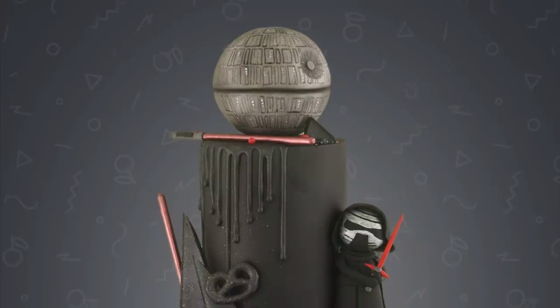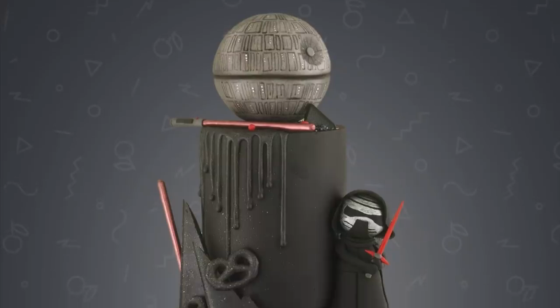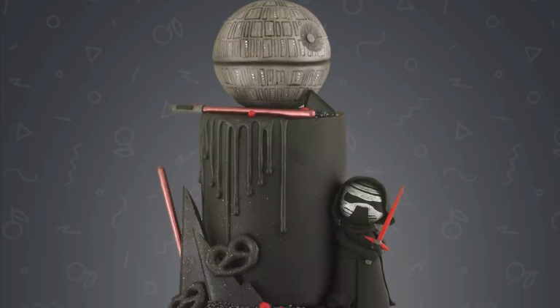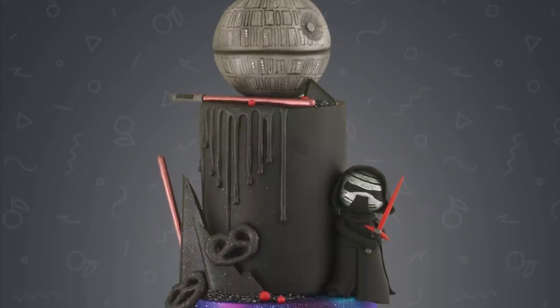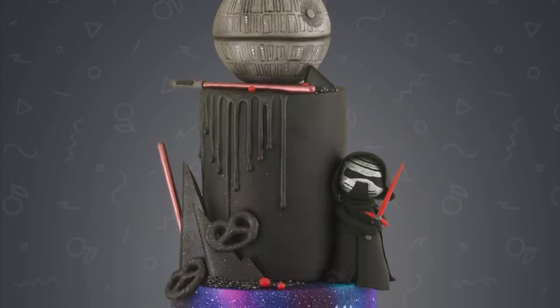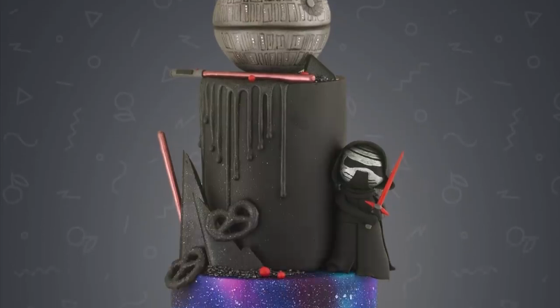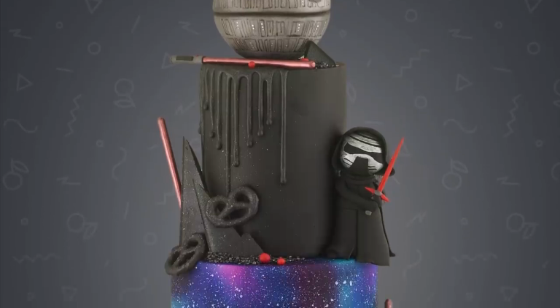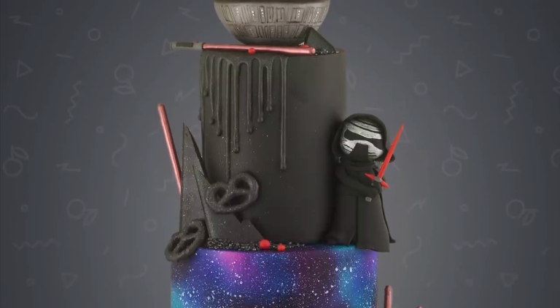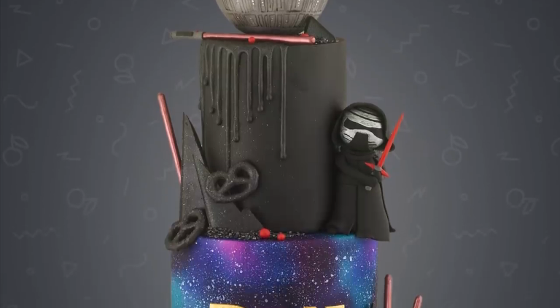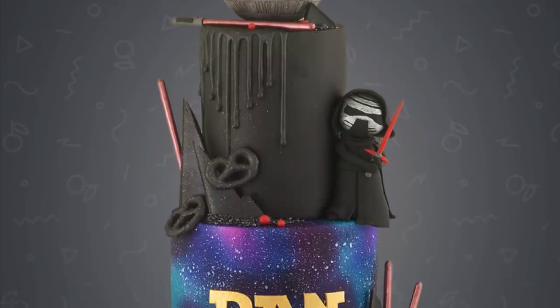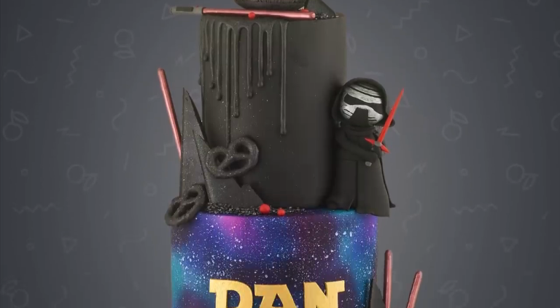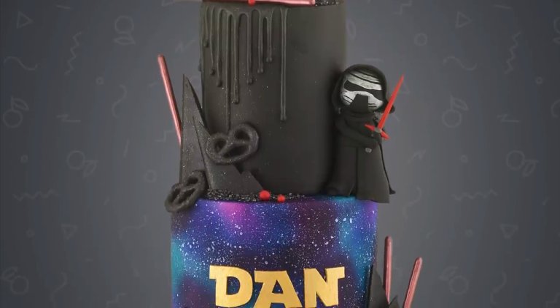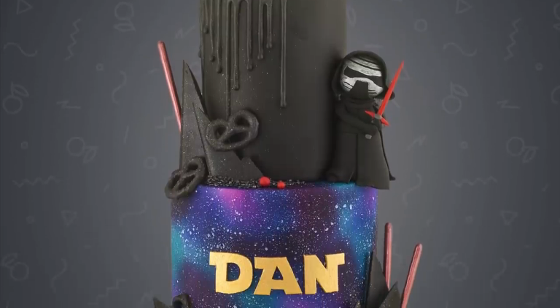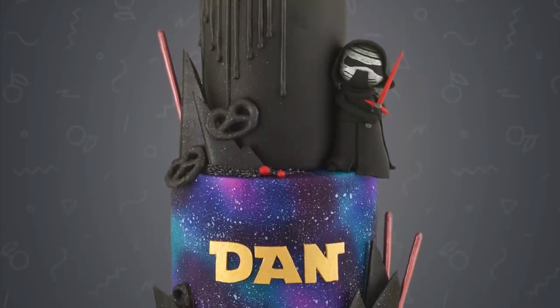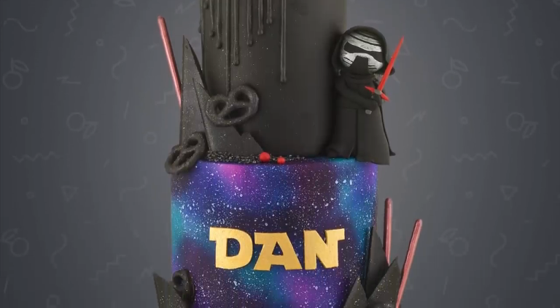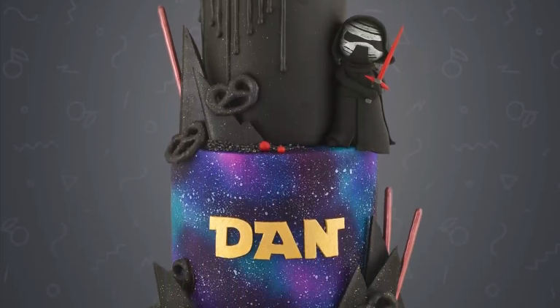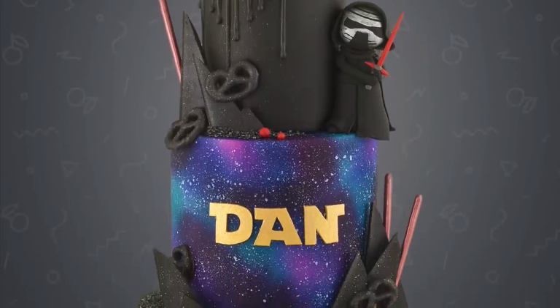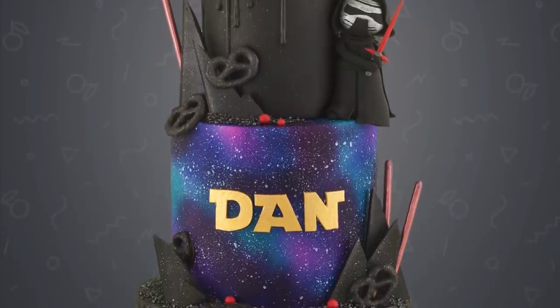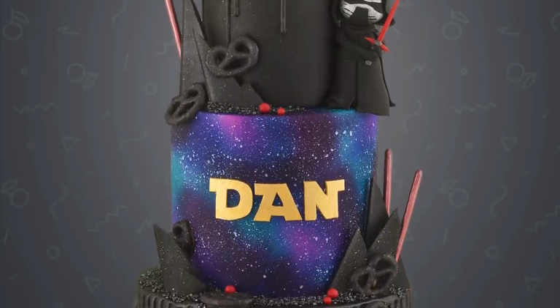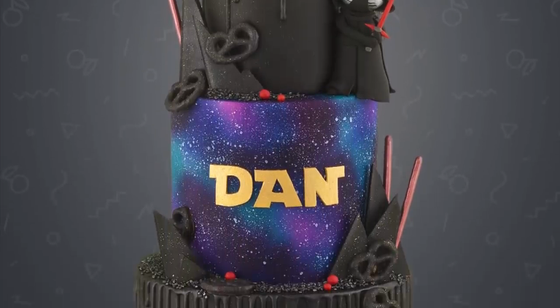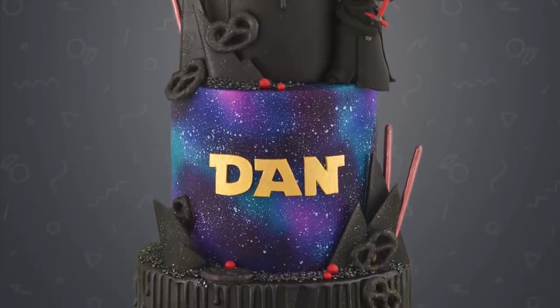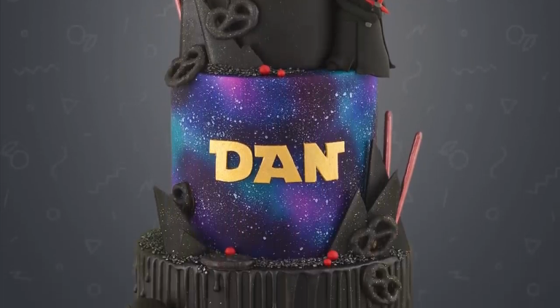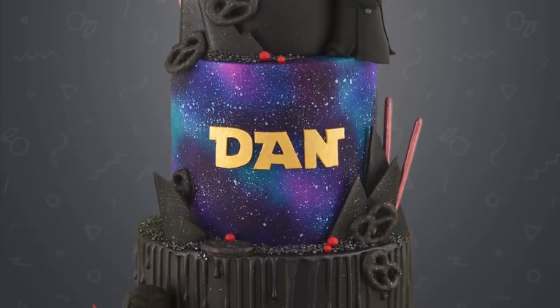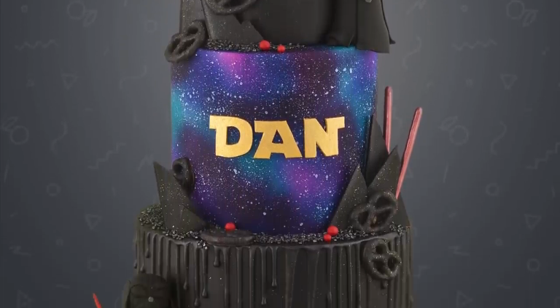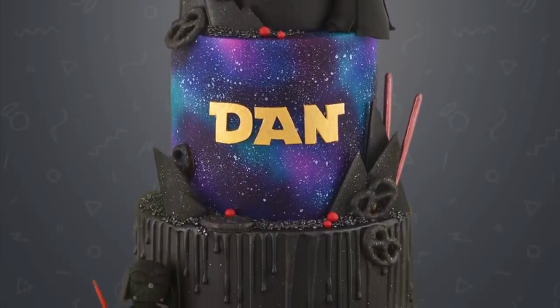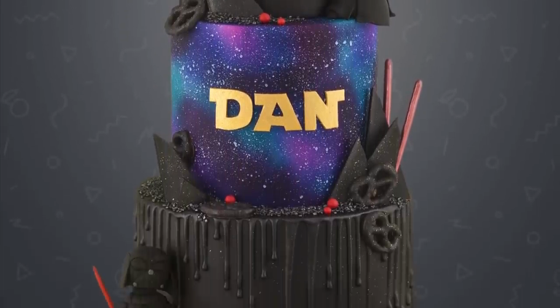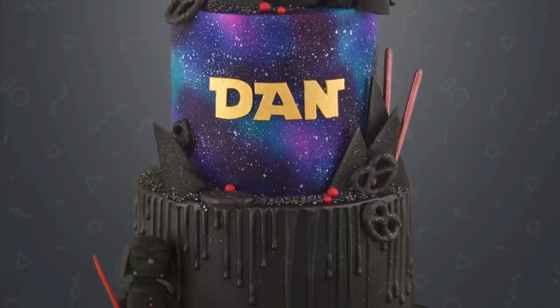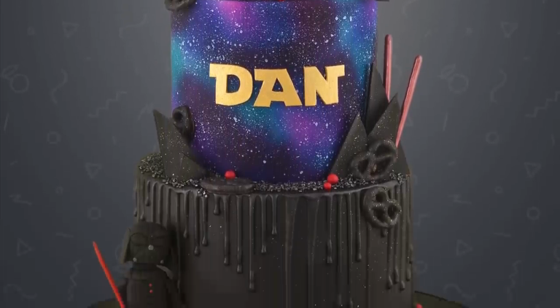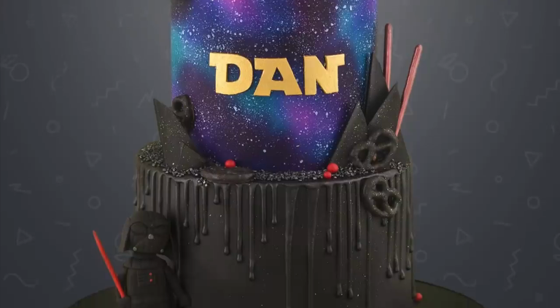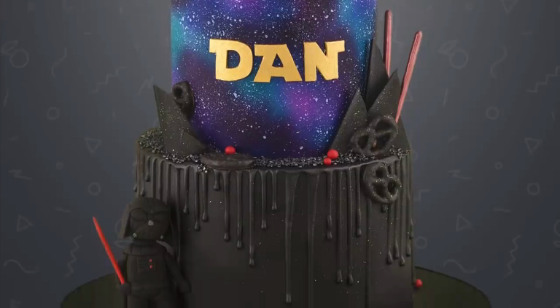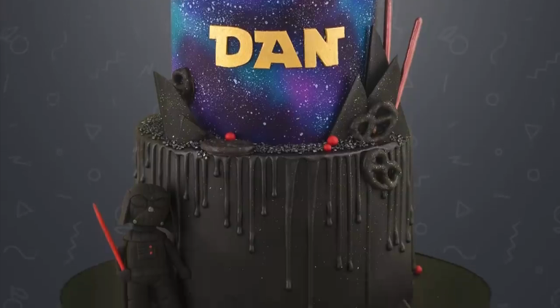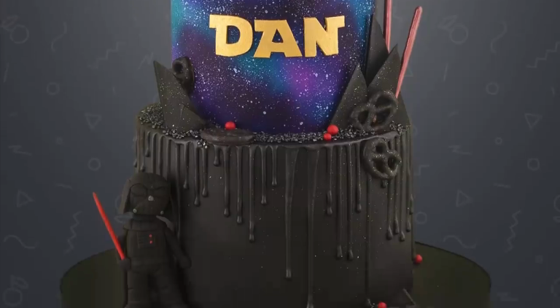This week we hop over to the dark side with Darth Vader and Kylo Ren to make this galaxy drip cake.